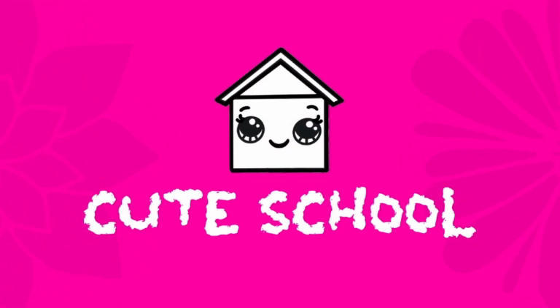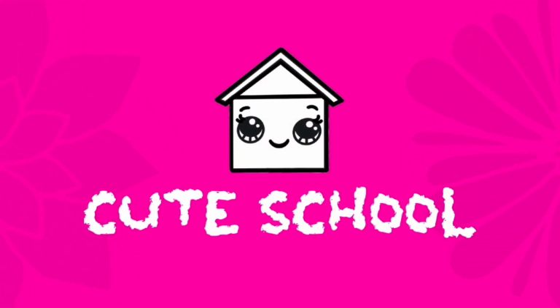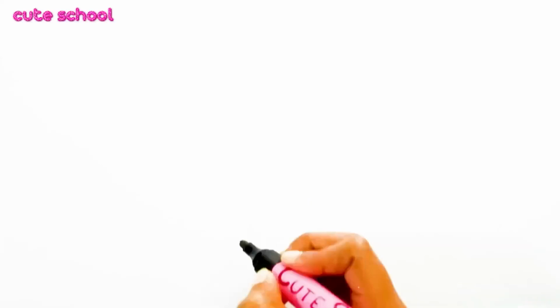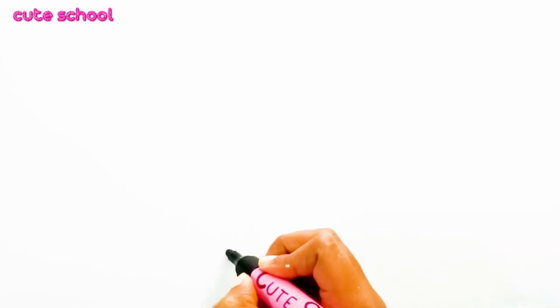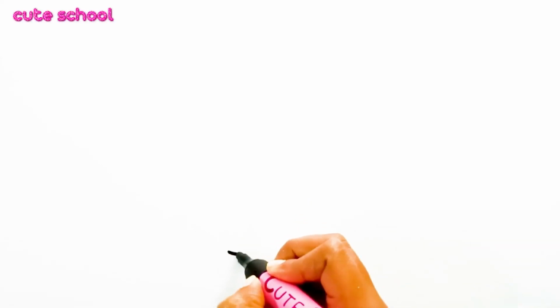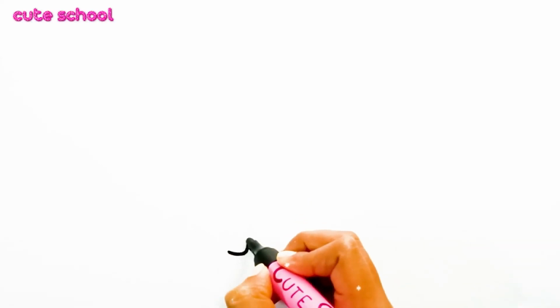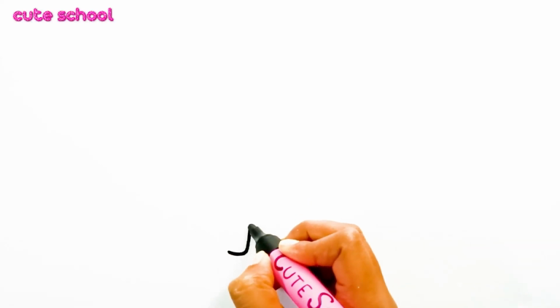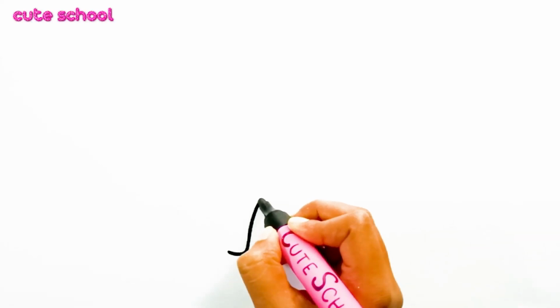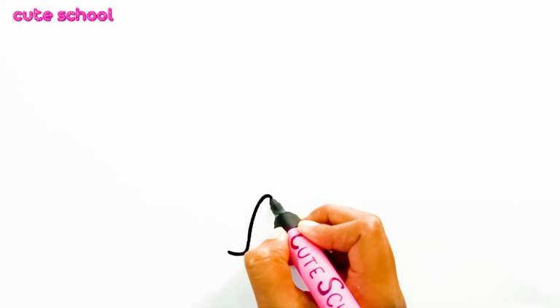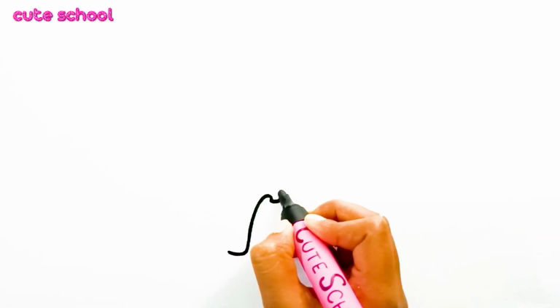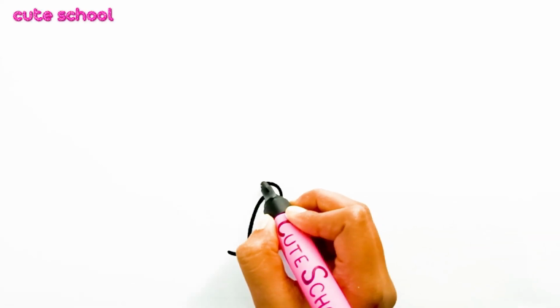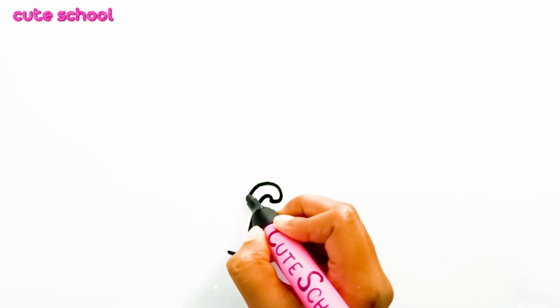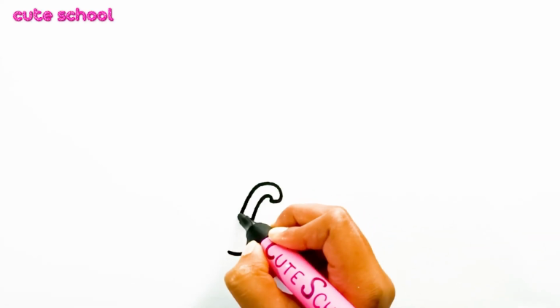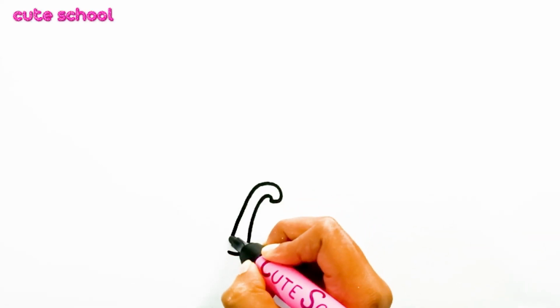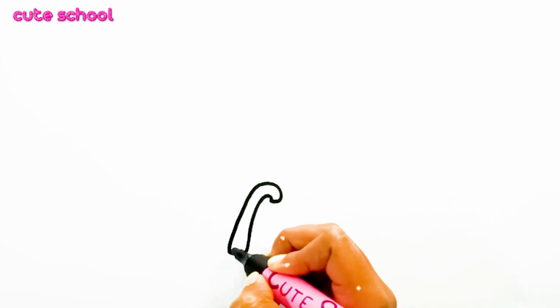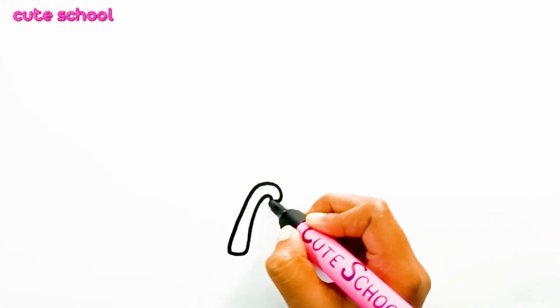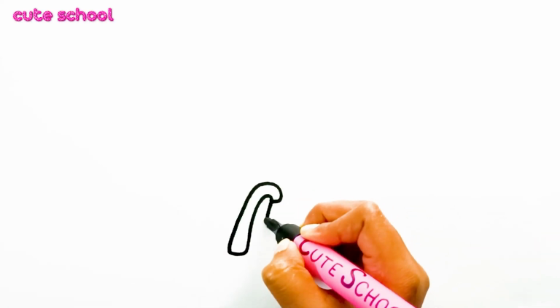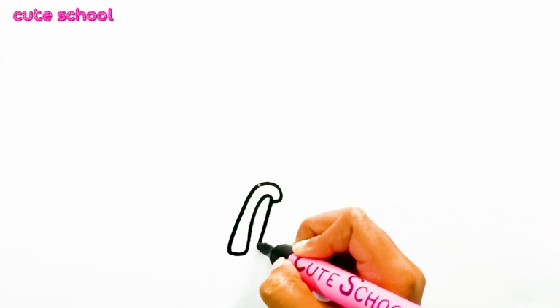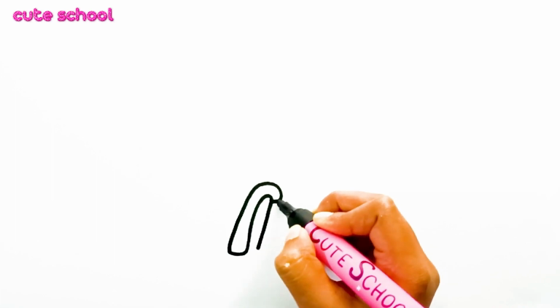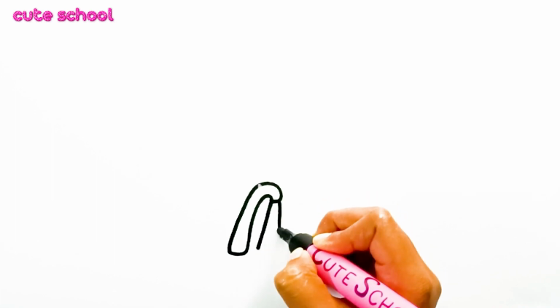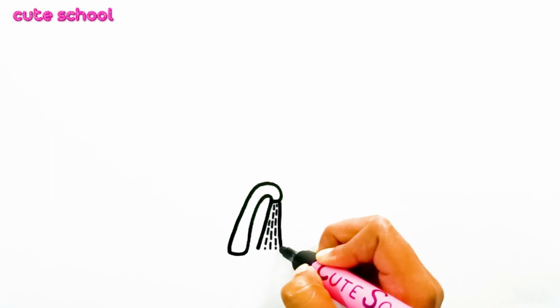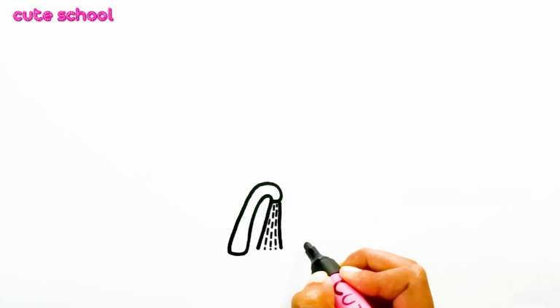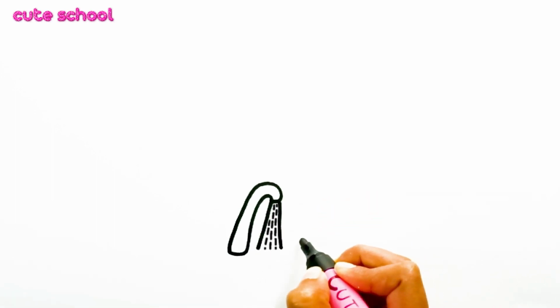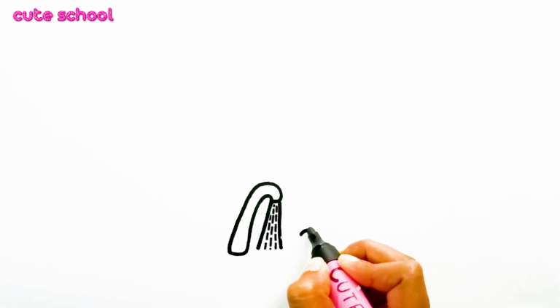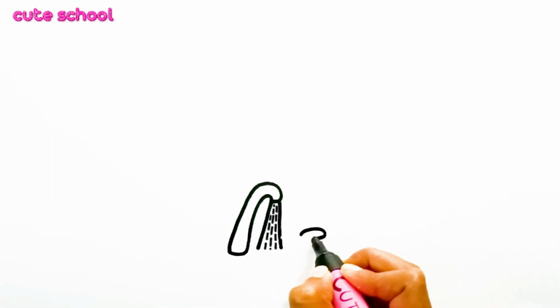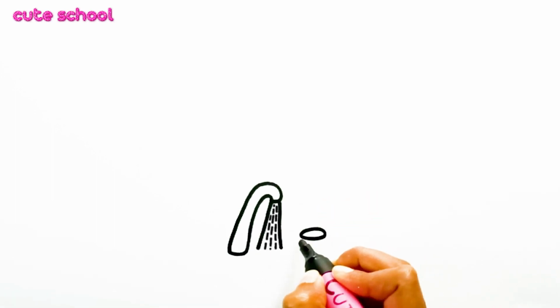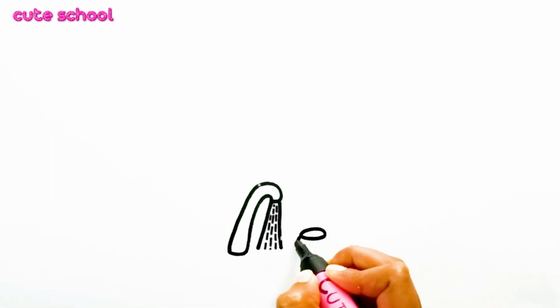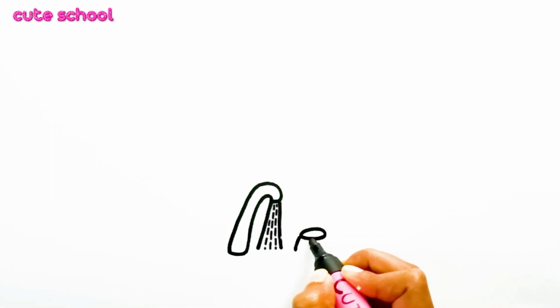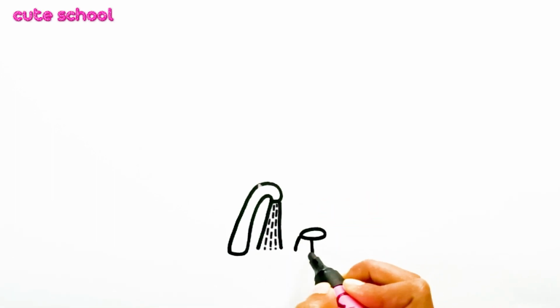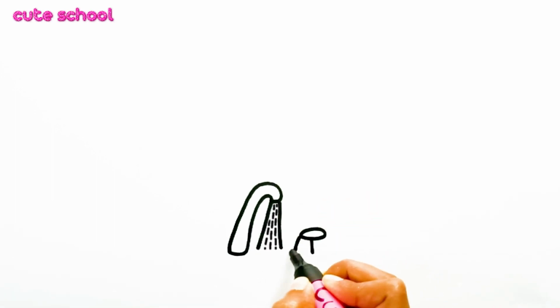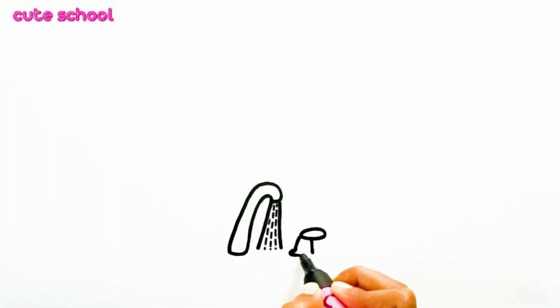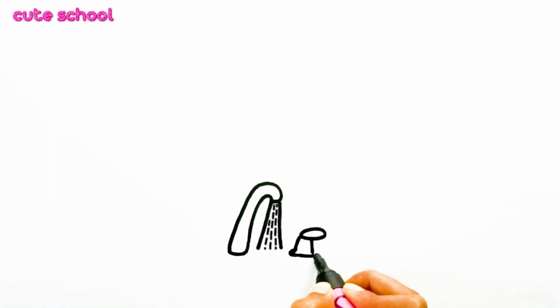Hey everyone! Today I am drawing a brushing teeth picture.